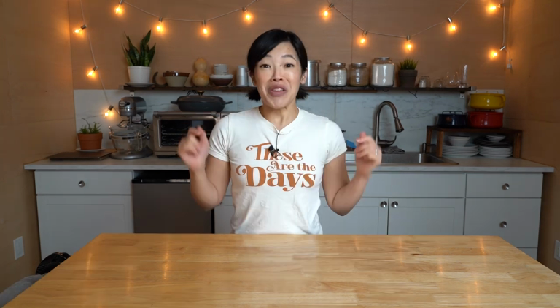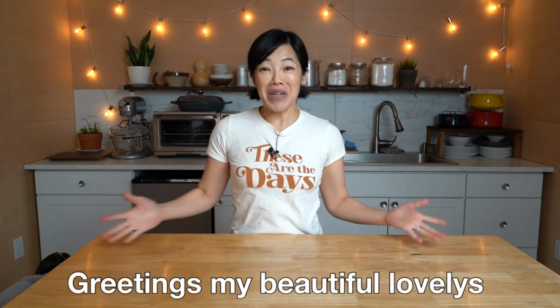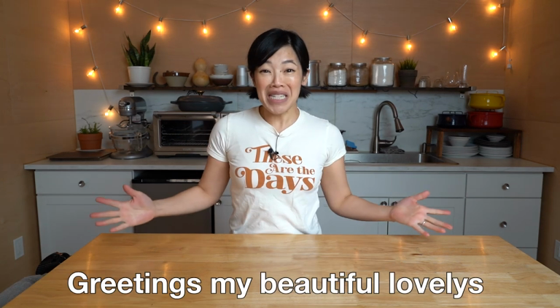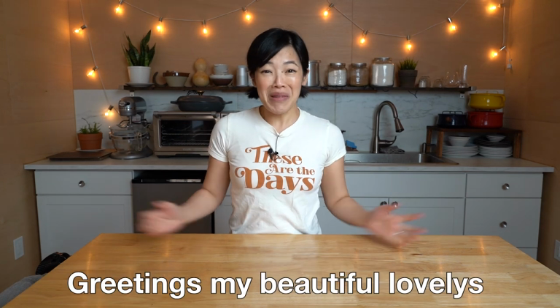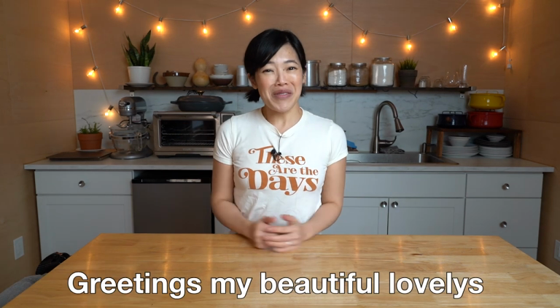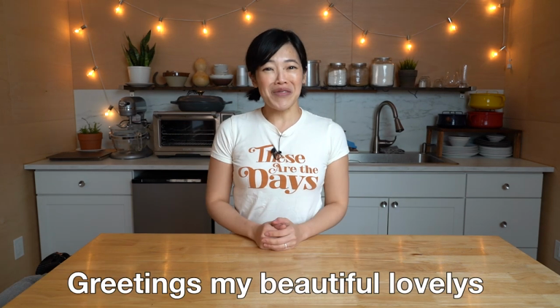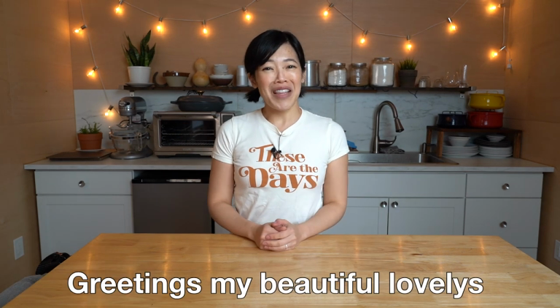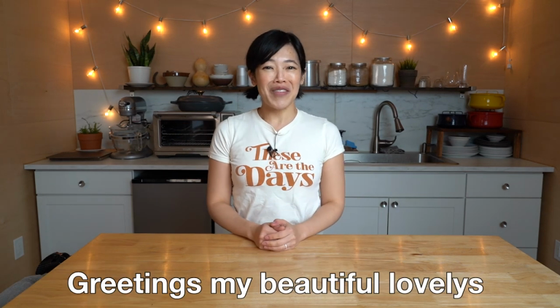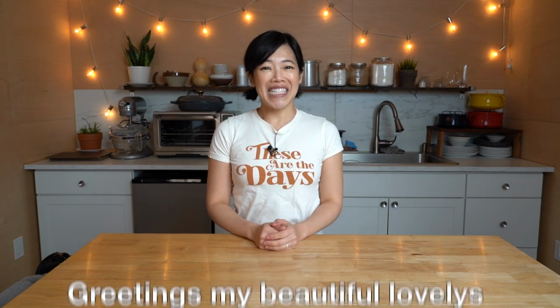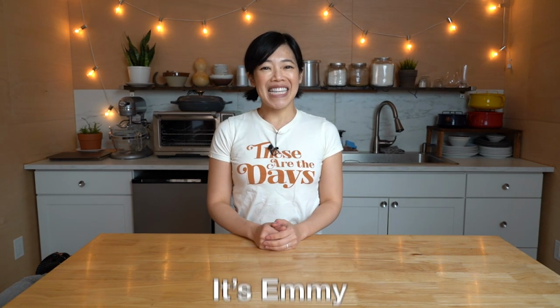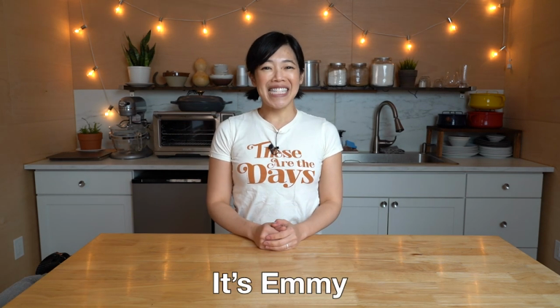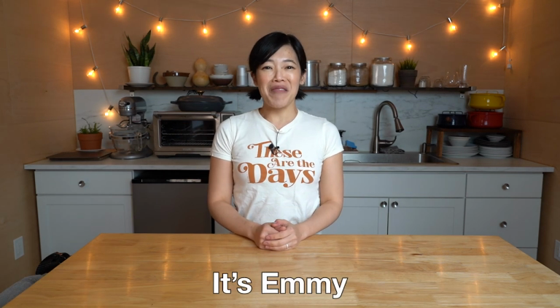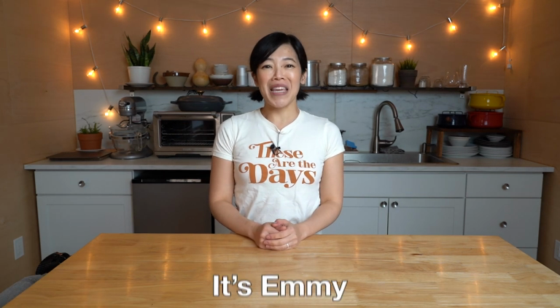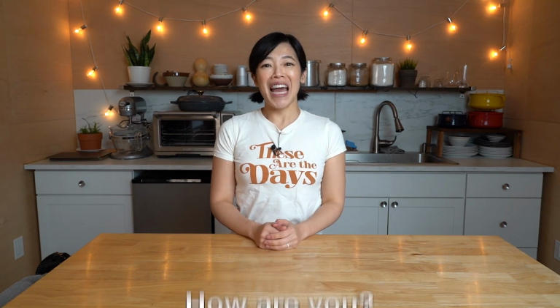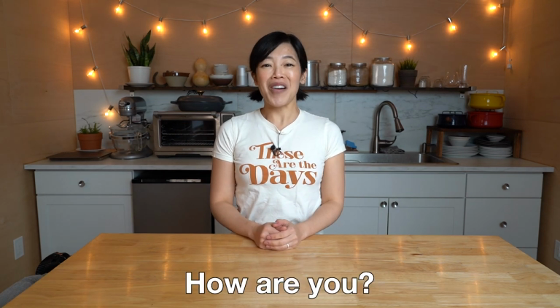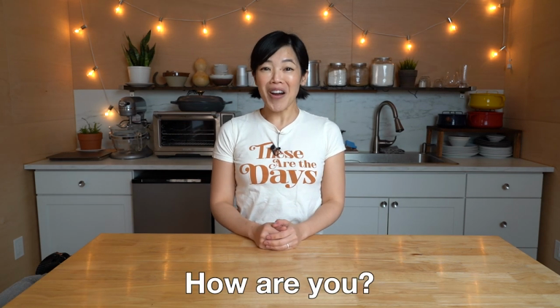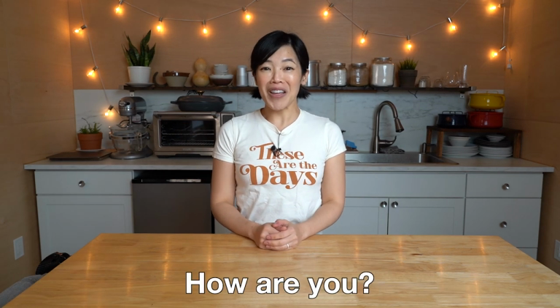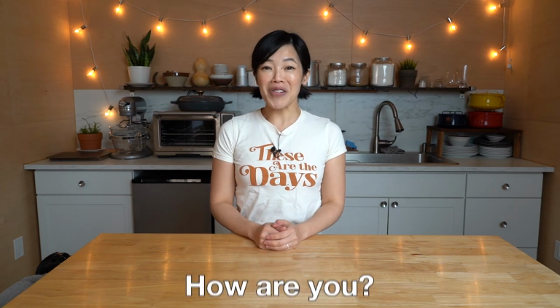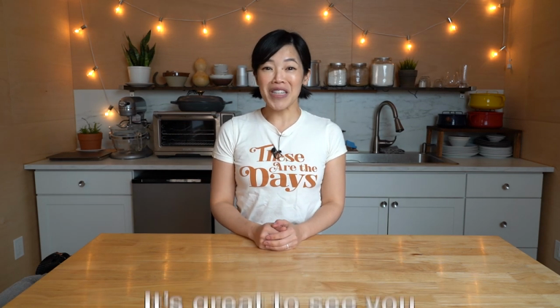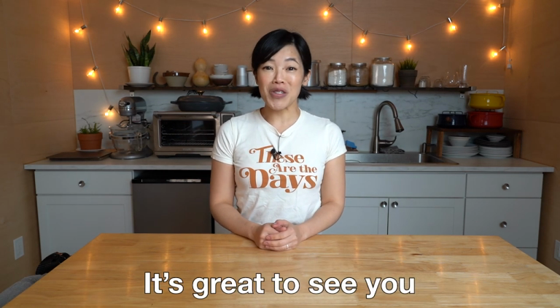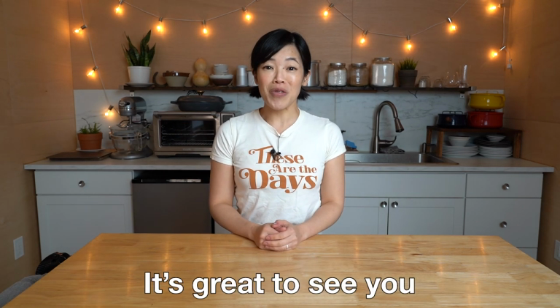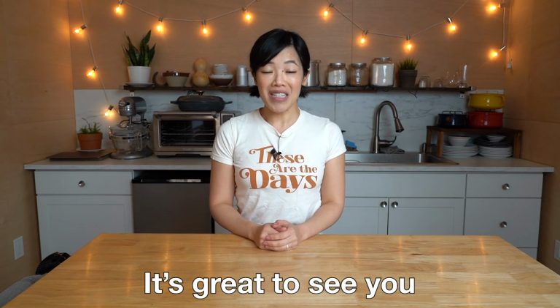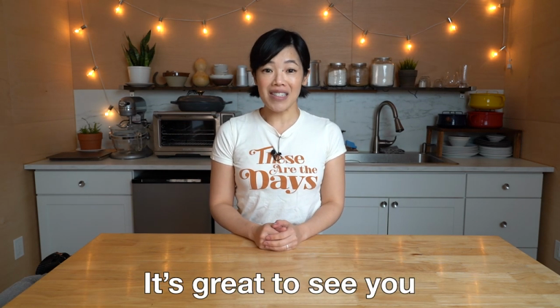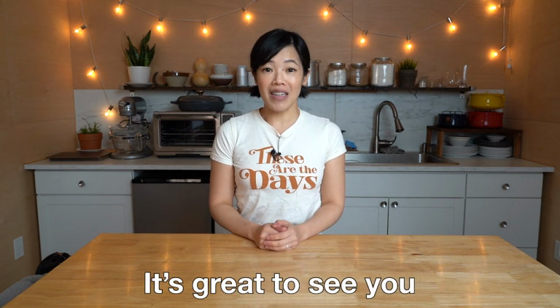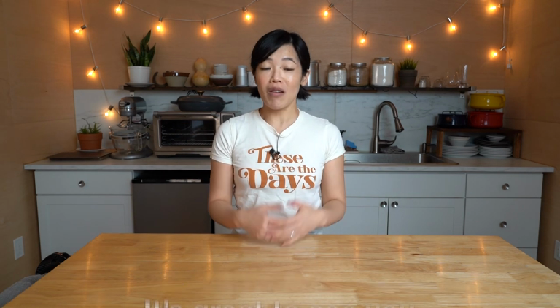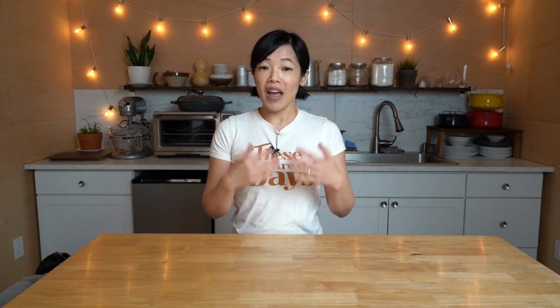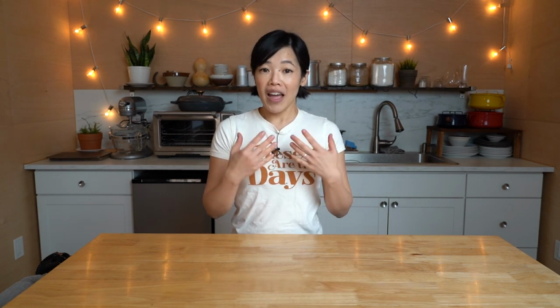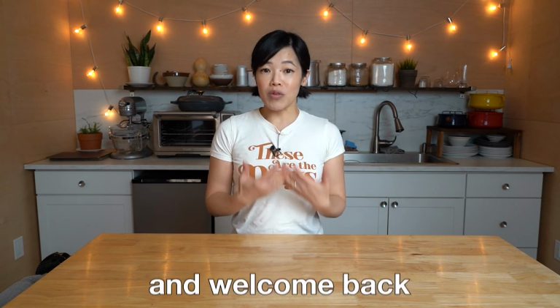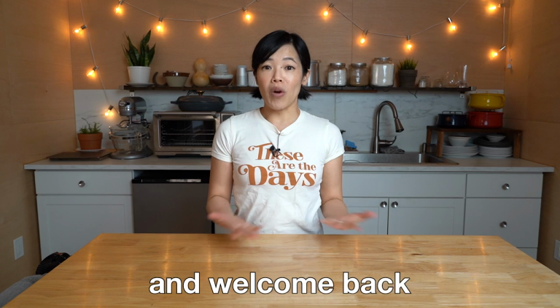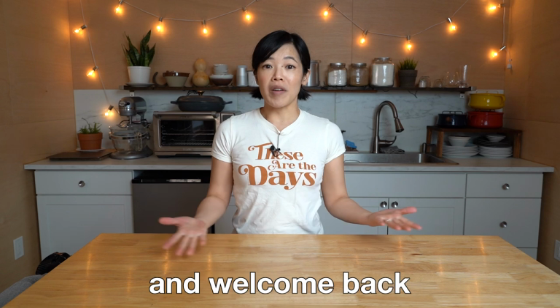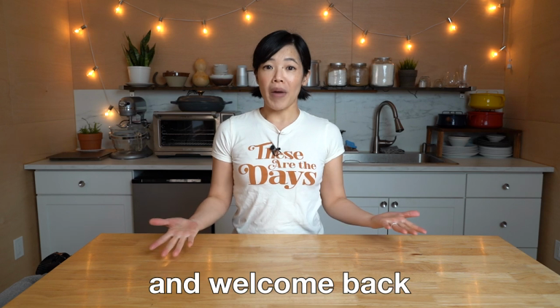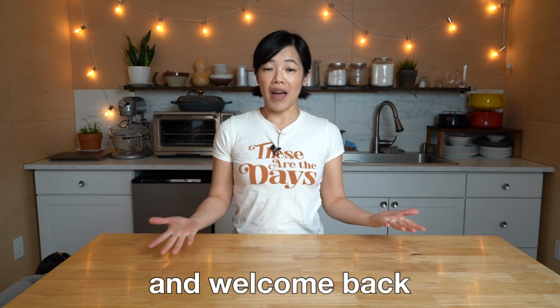Greetings, my beautiful lovelies. It's Emmy. How are you? It's great to see you and welcome back.